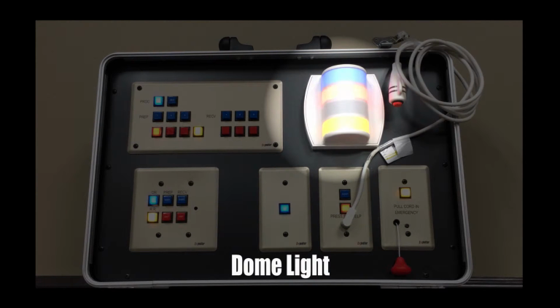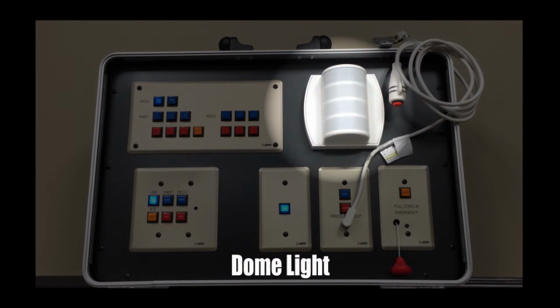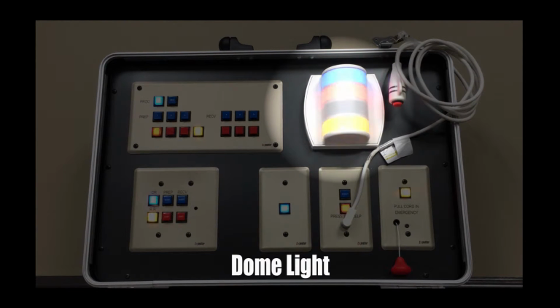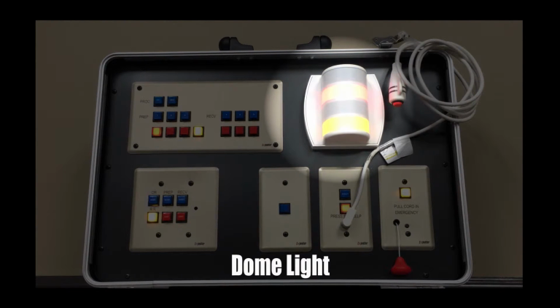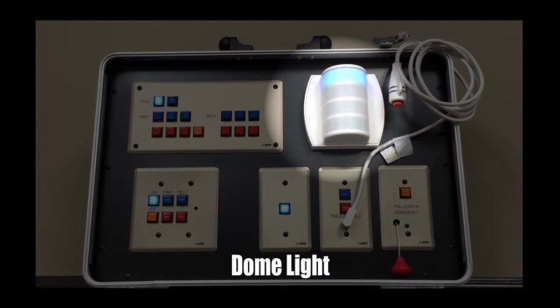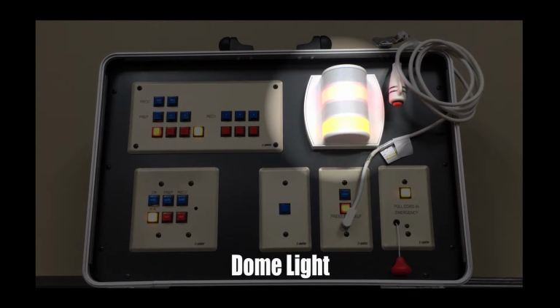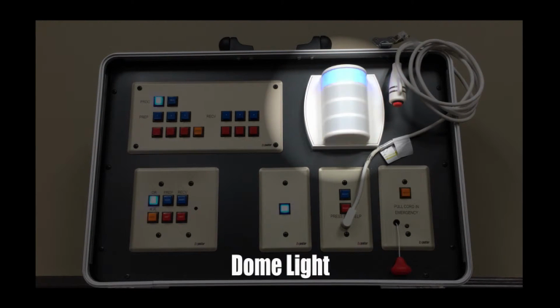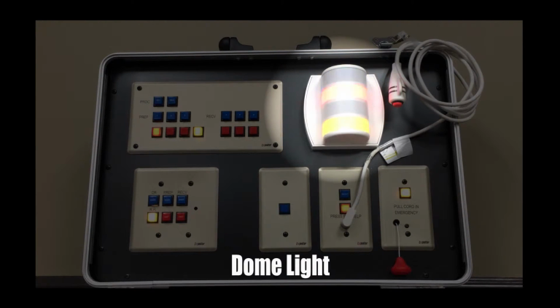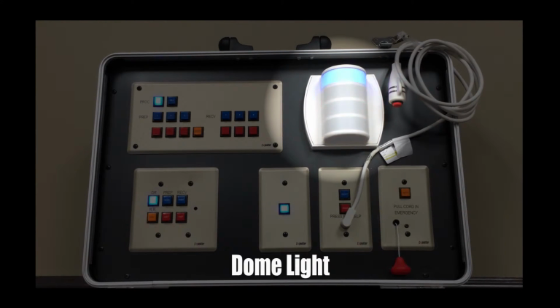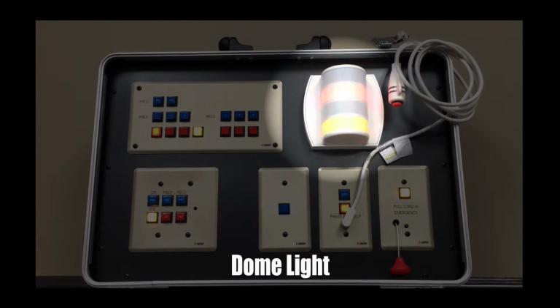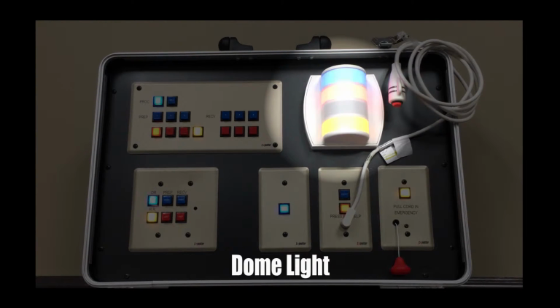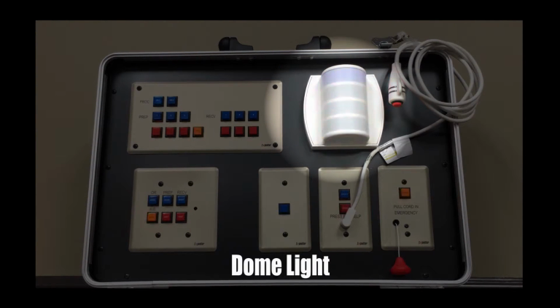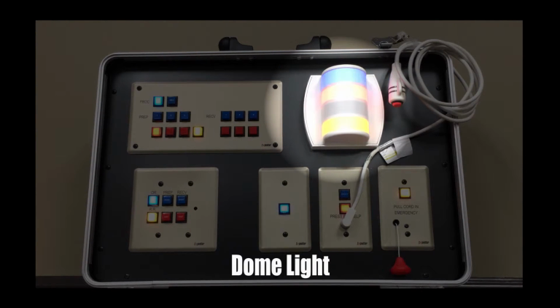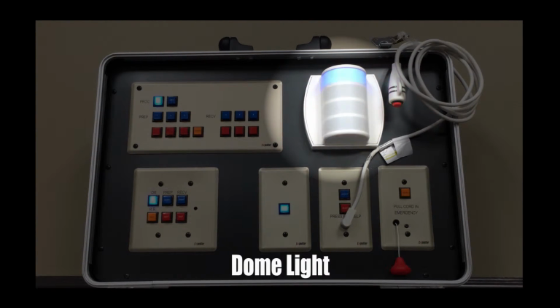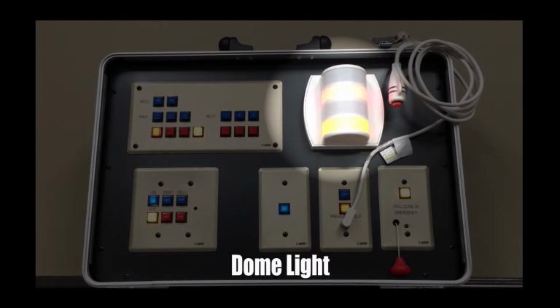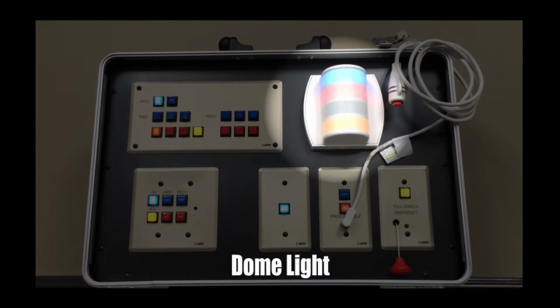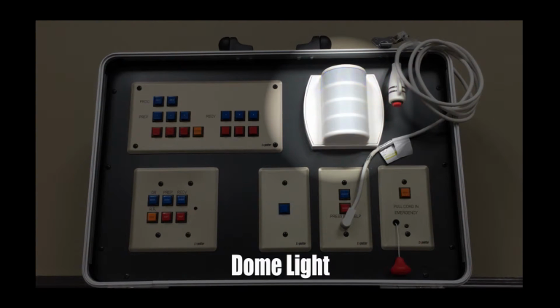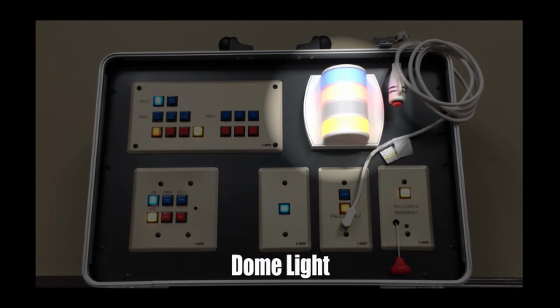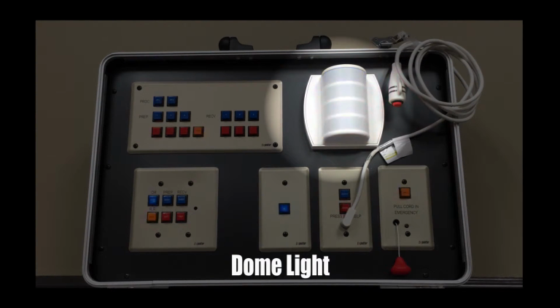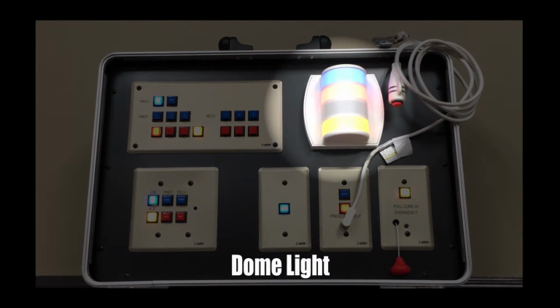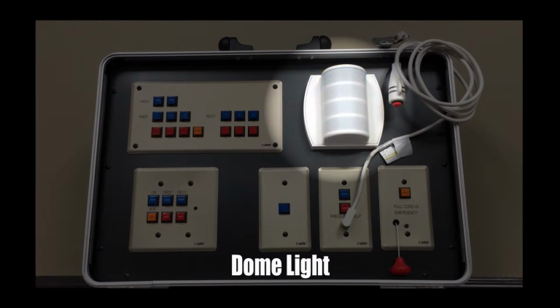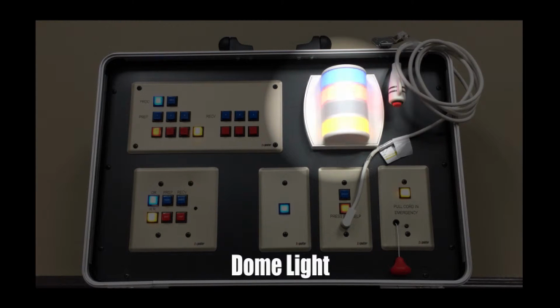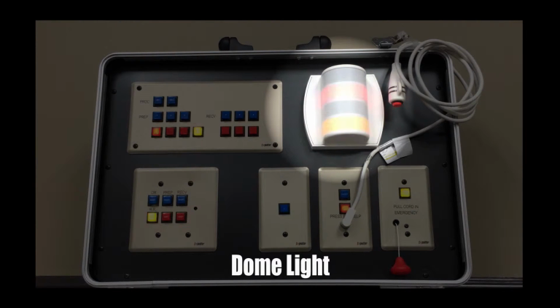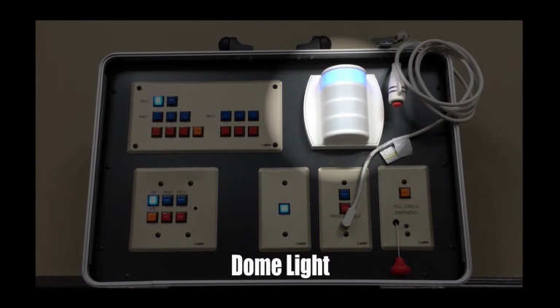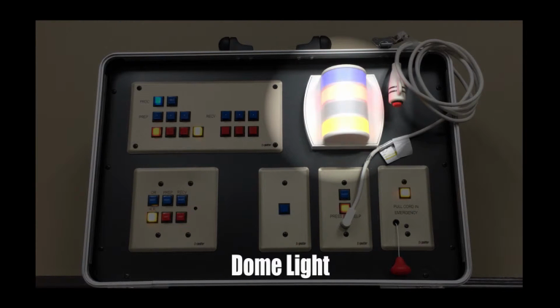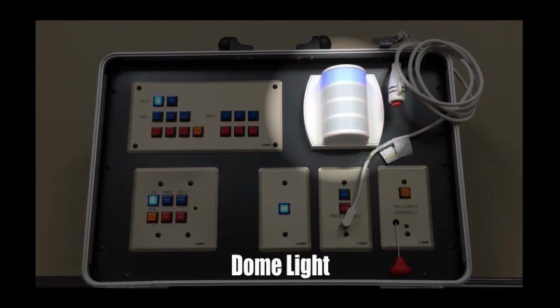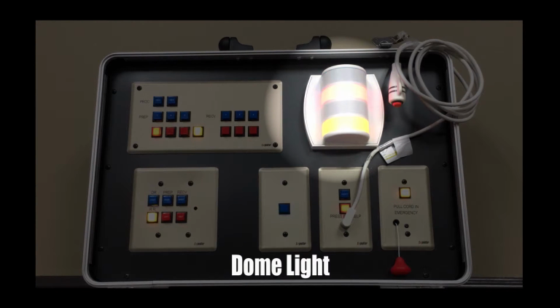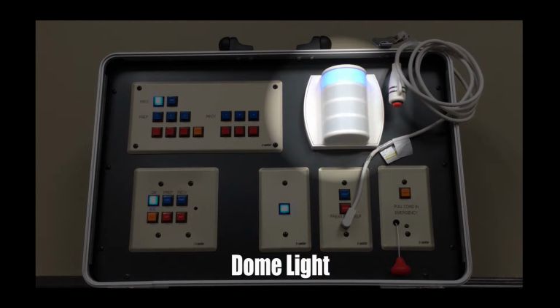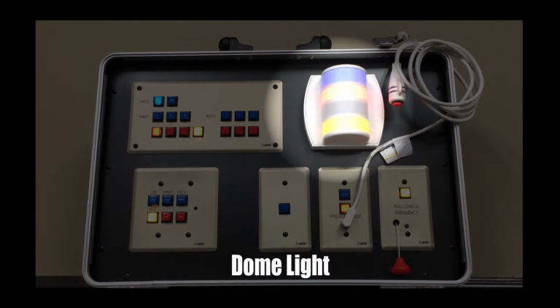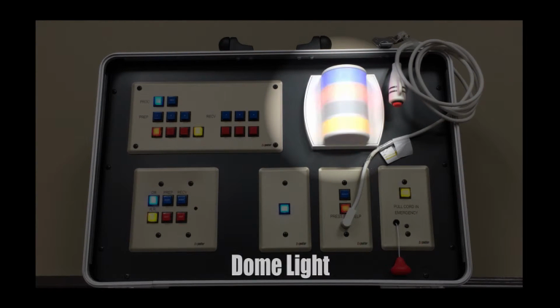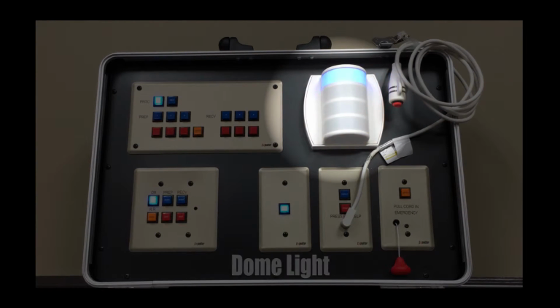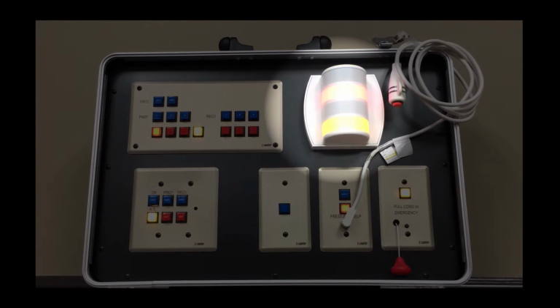The dome lights come in multiple colors to differentiate between patient-activated assistance call, staff call, or emergency call.